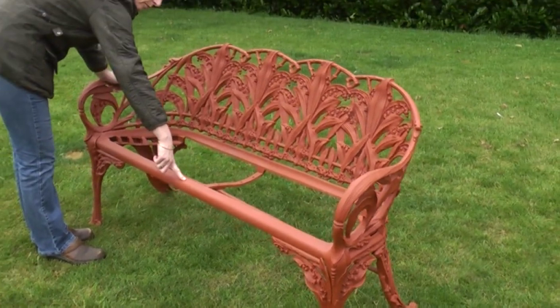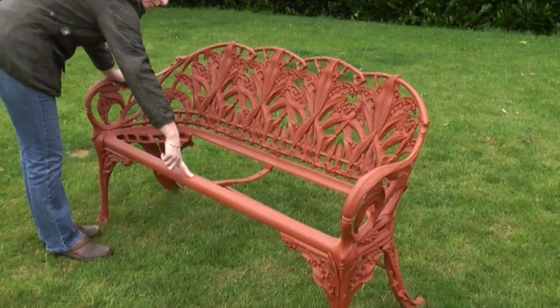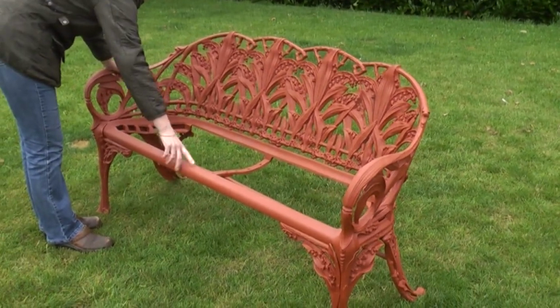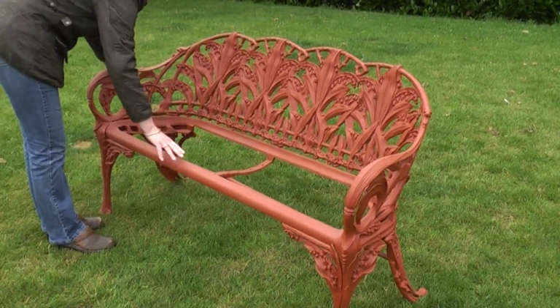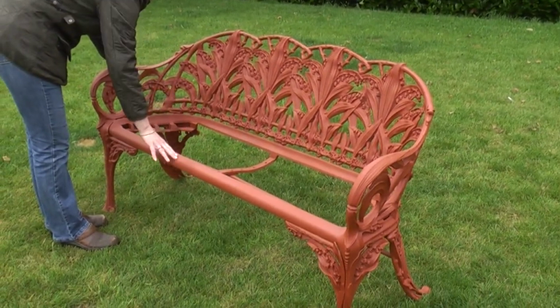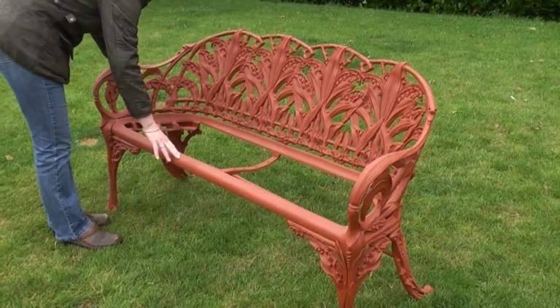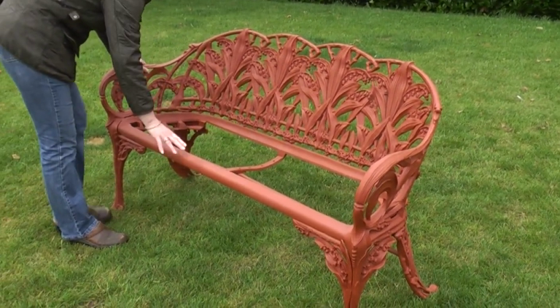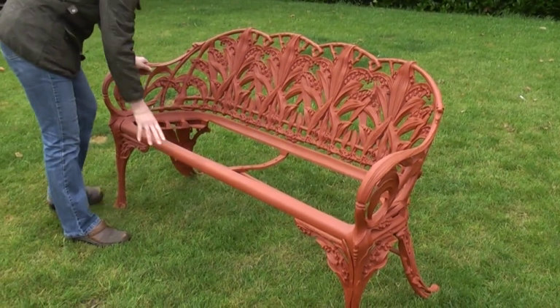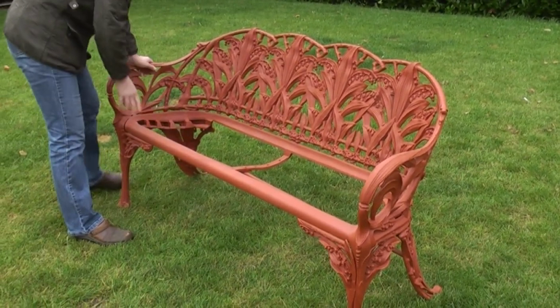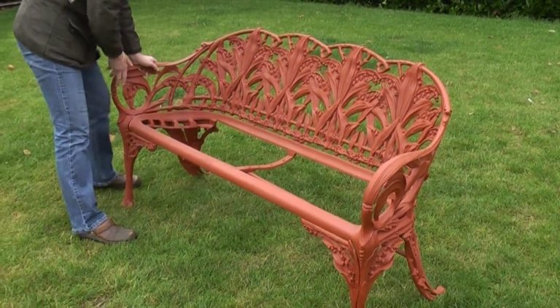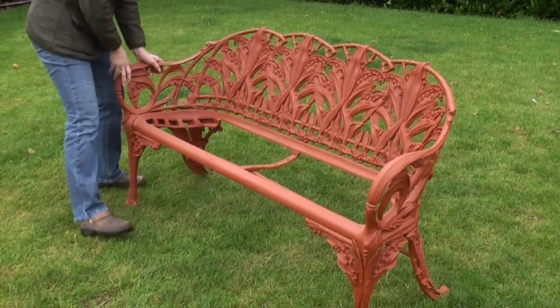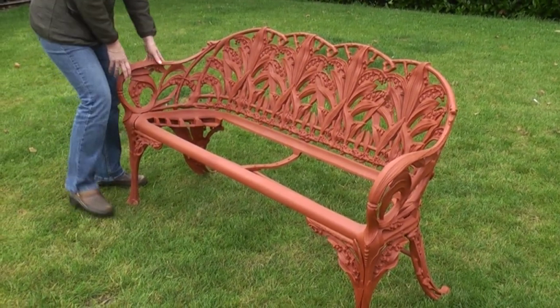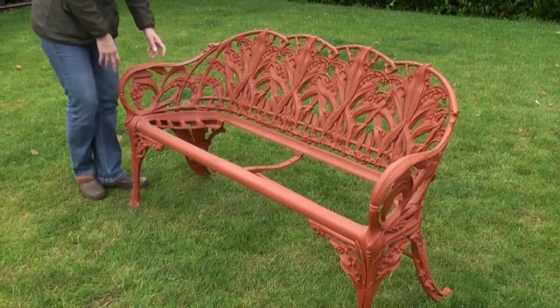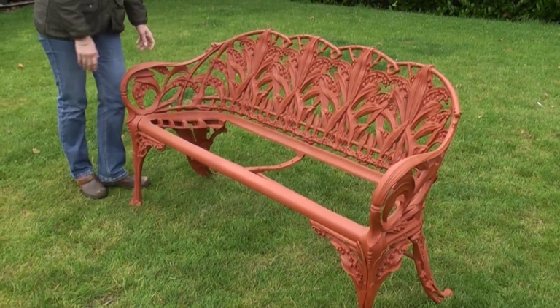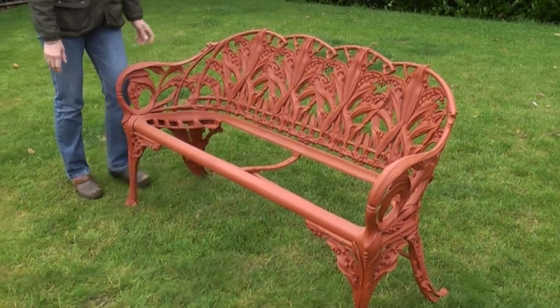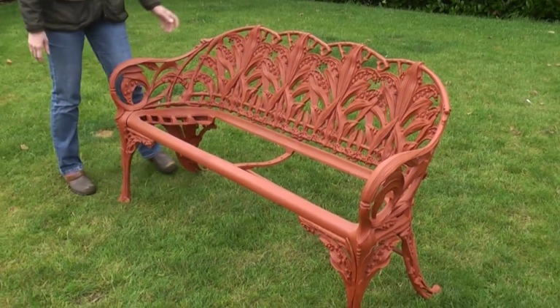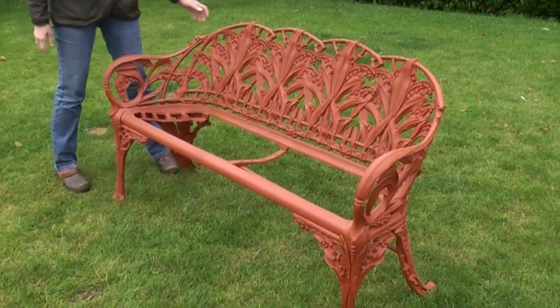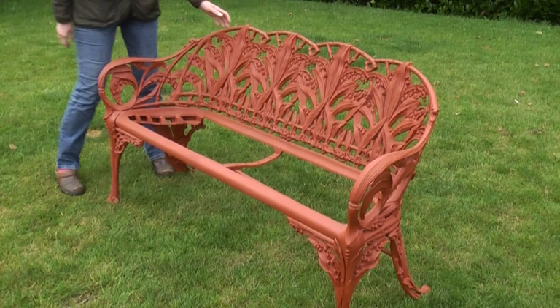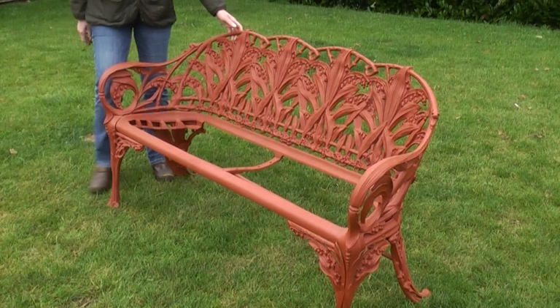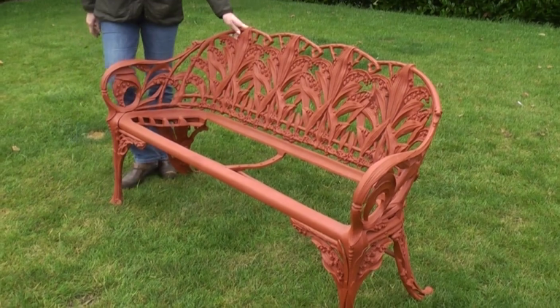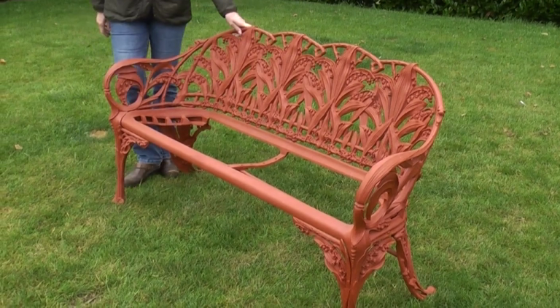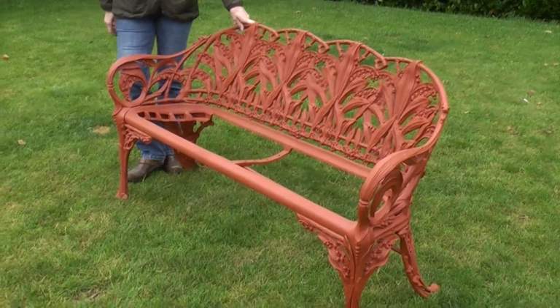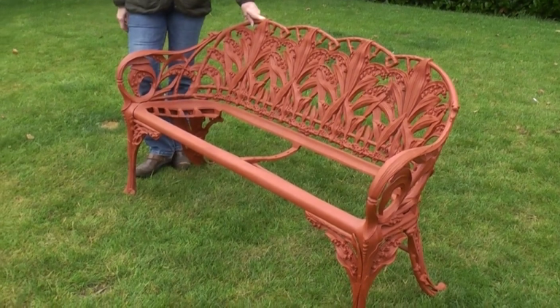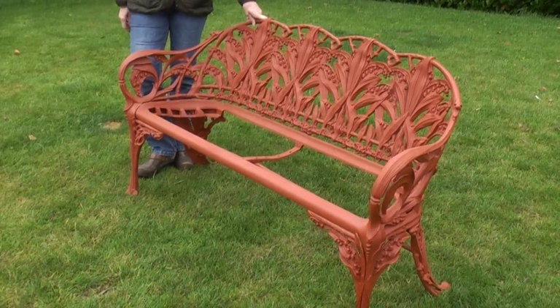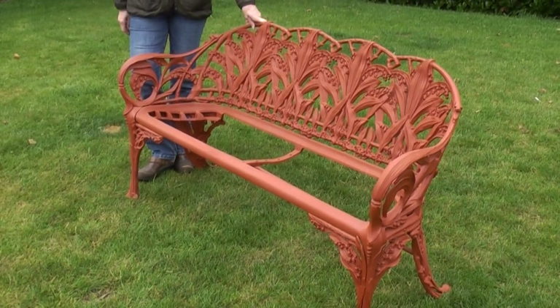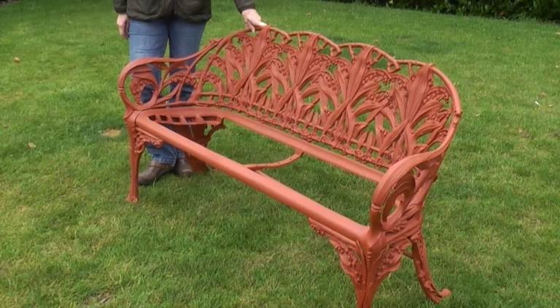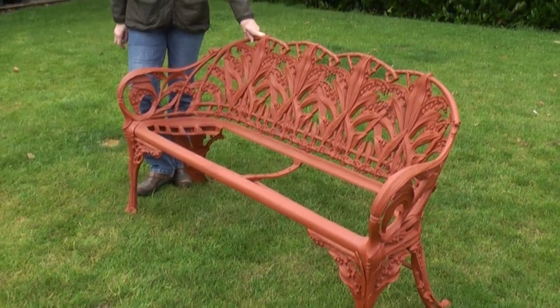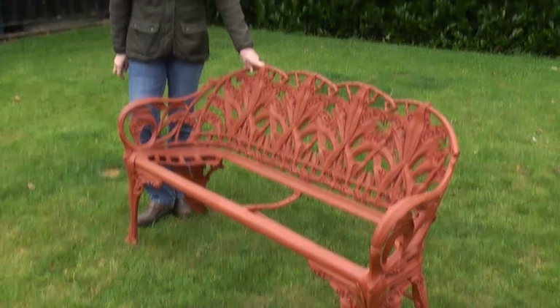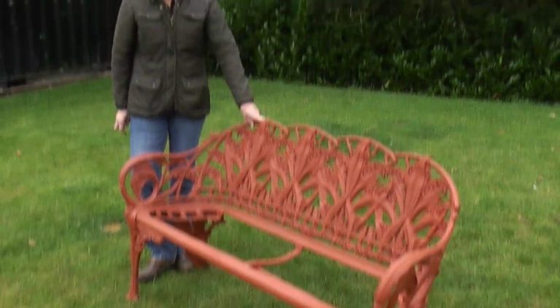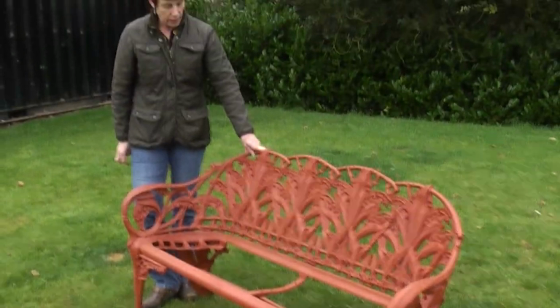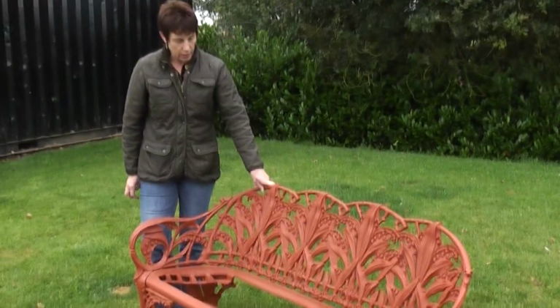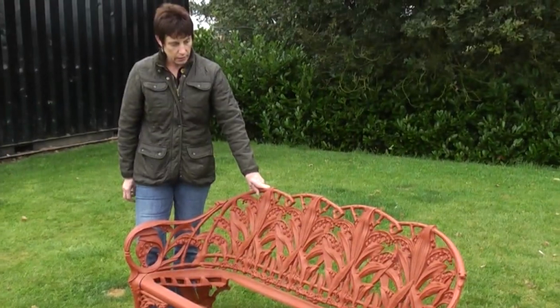You've got a really good, useful size — a nice three seater. Really, really nice. Thank you very much.